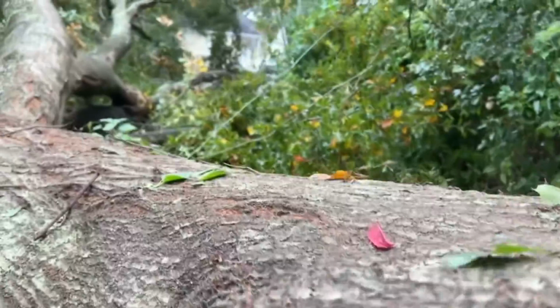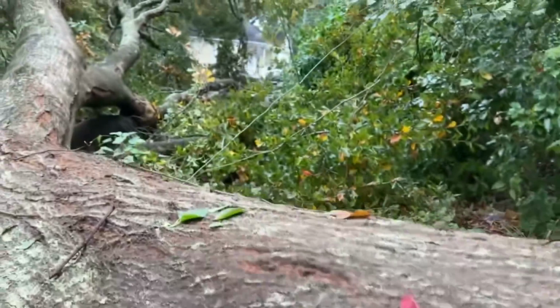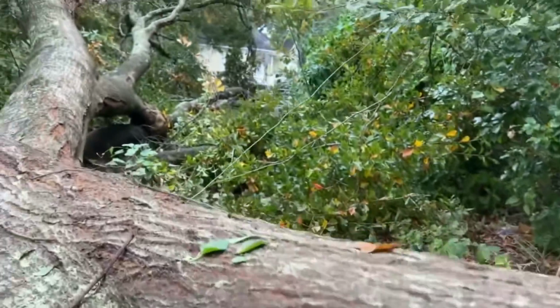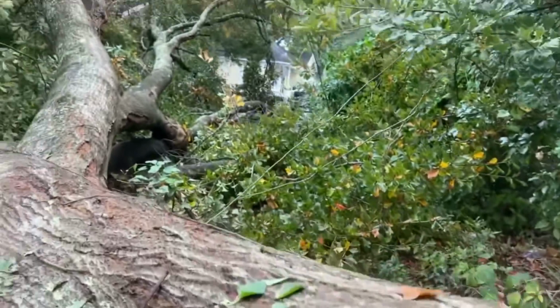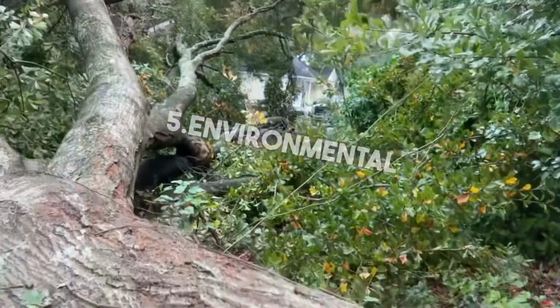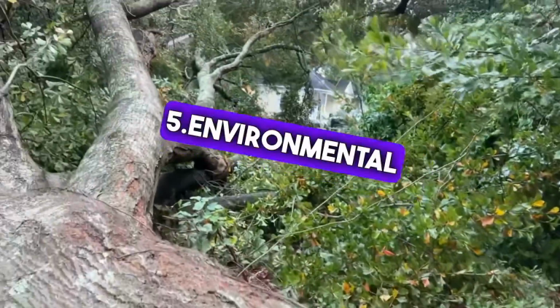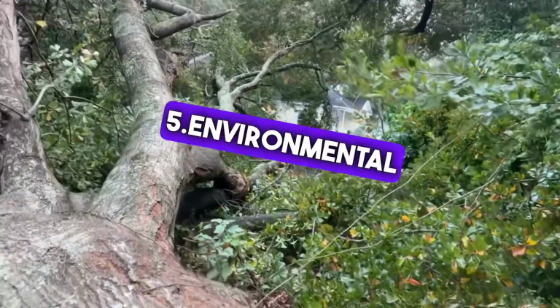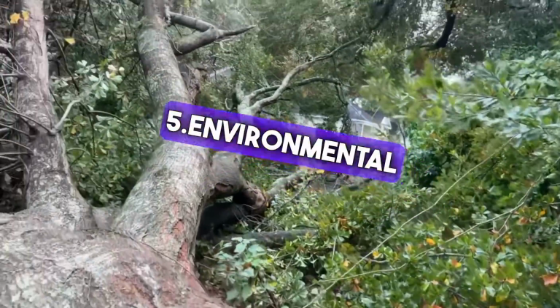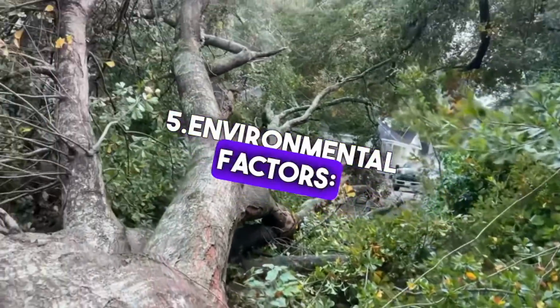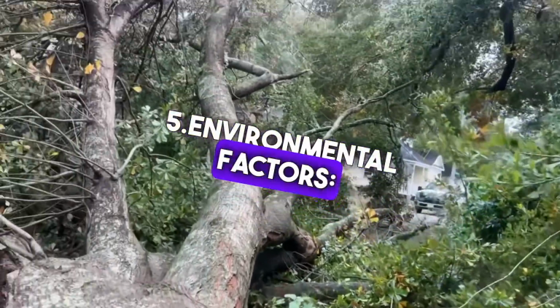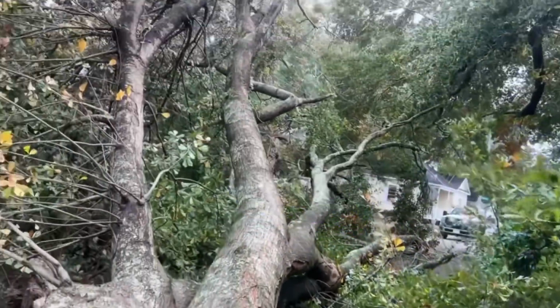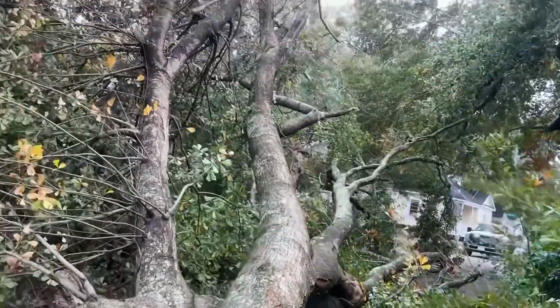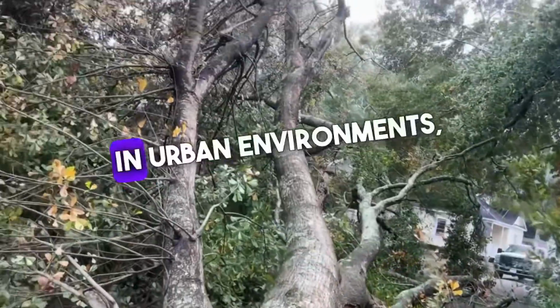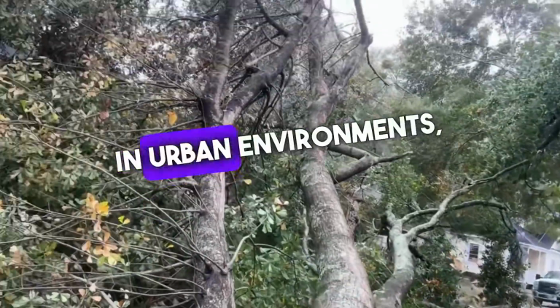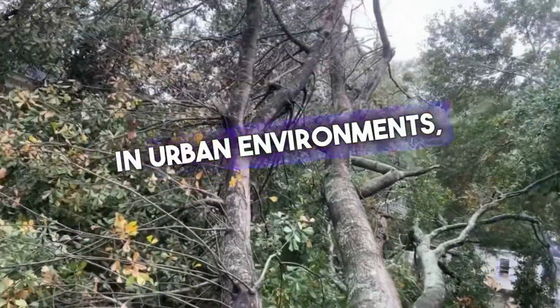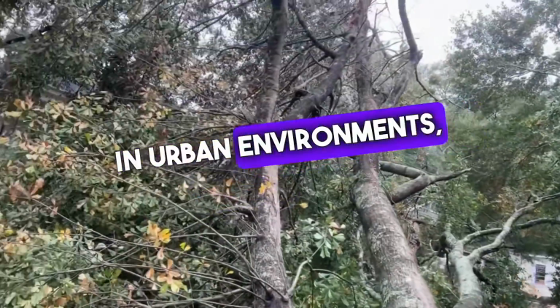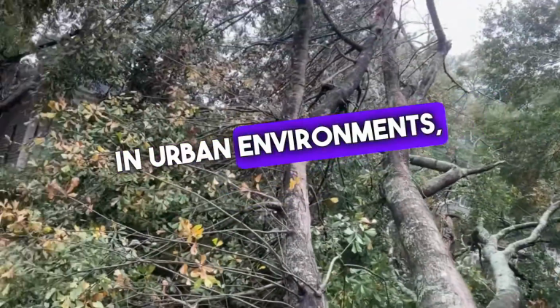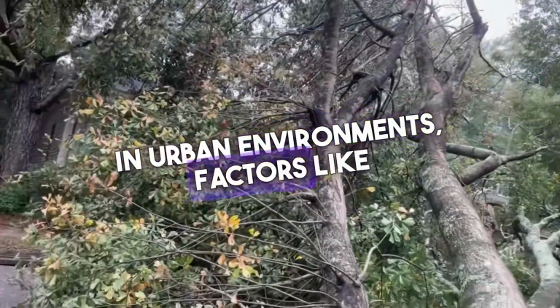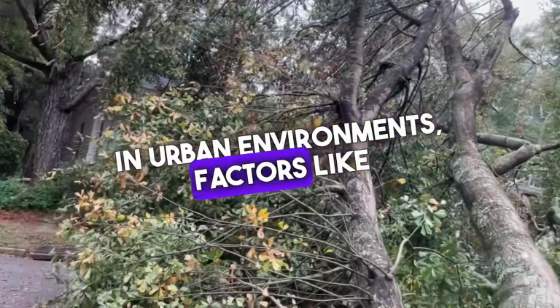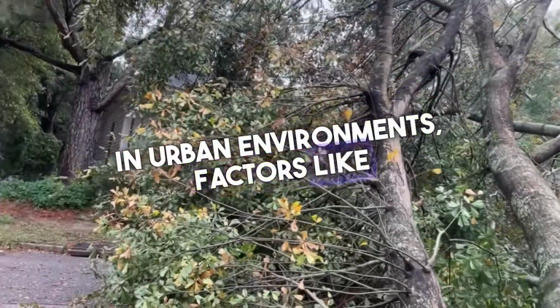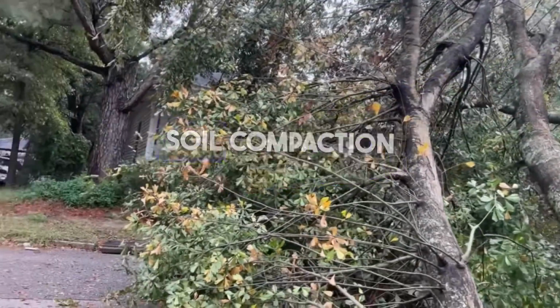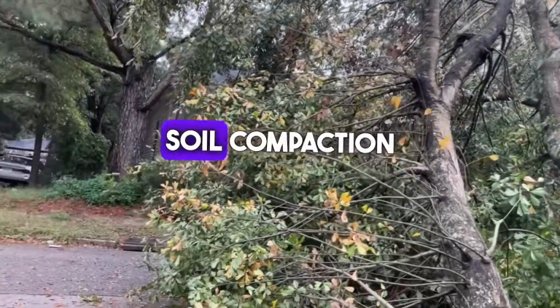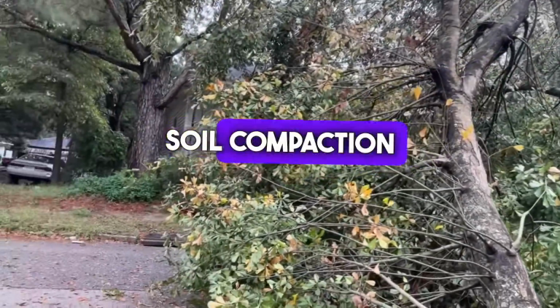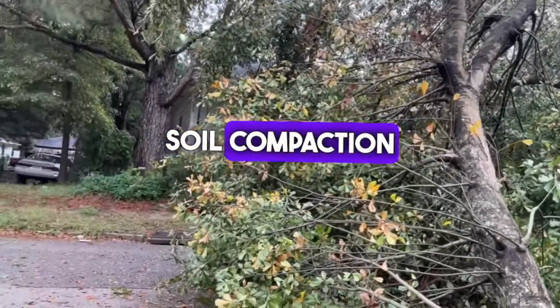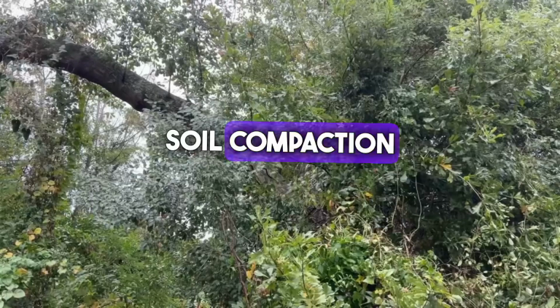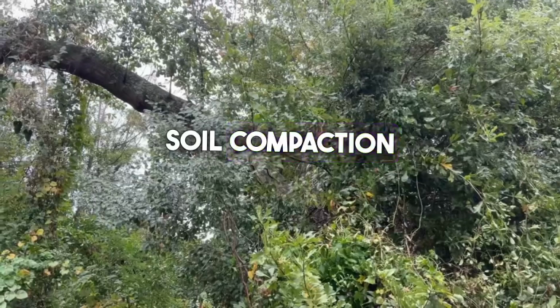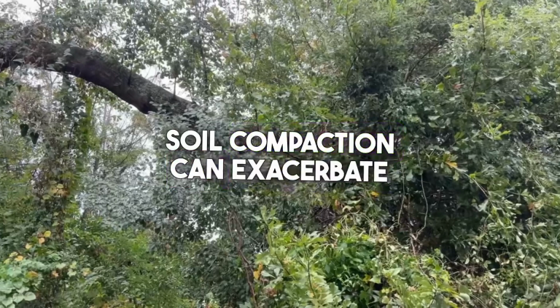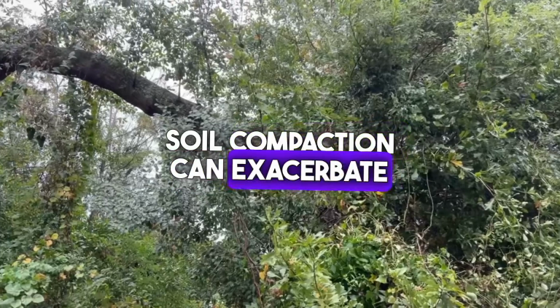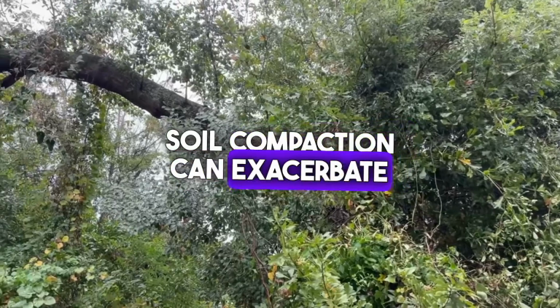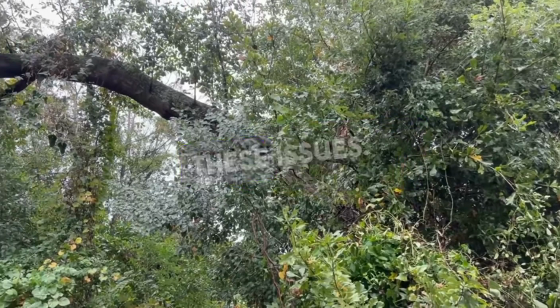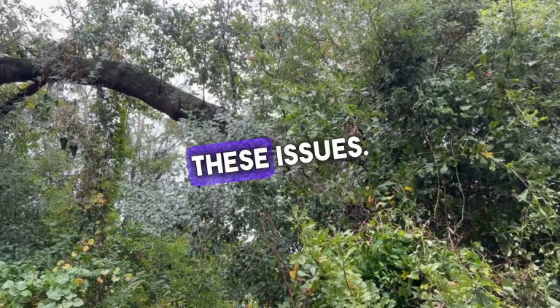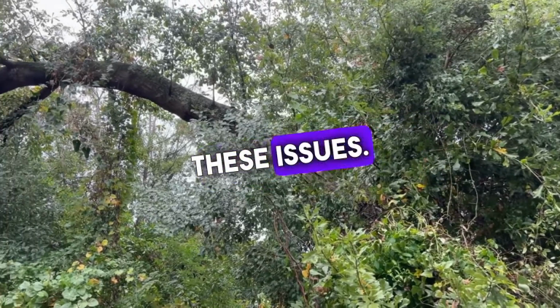5. Environmental factors. In urban environments, factors like soil compaction can exacerbate these issues.